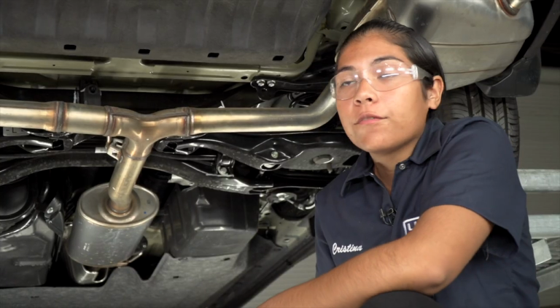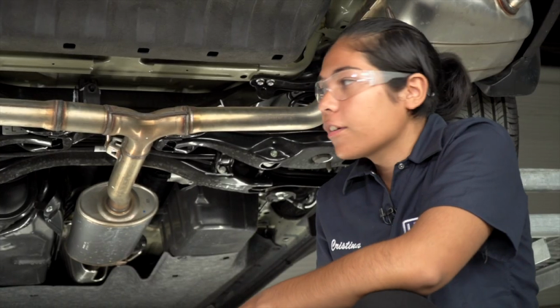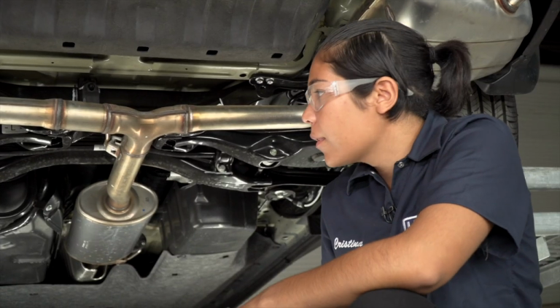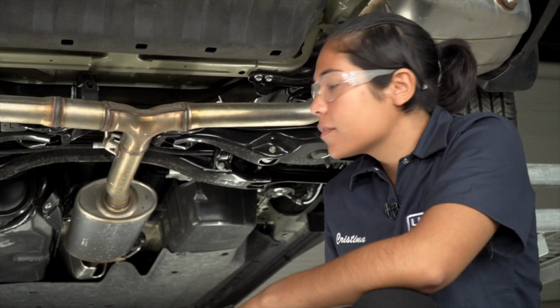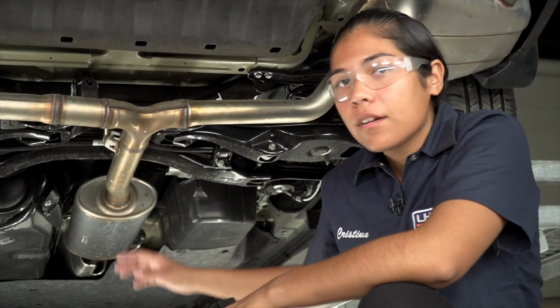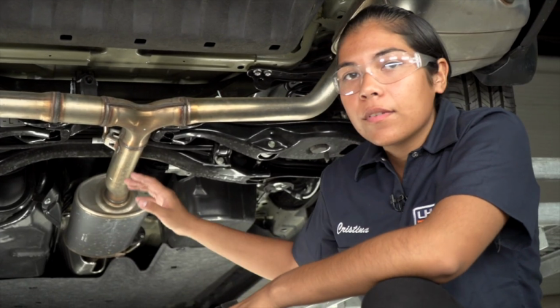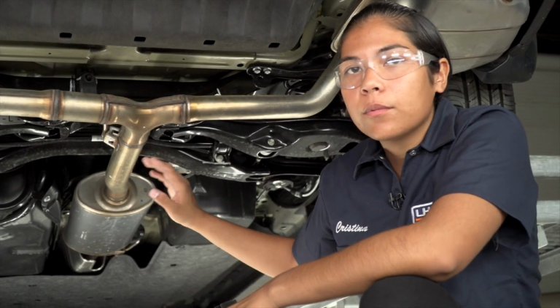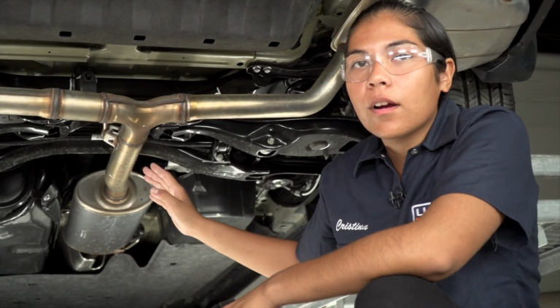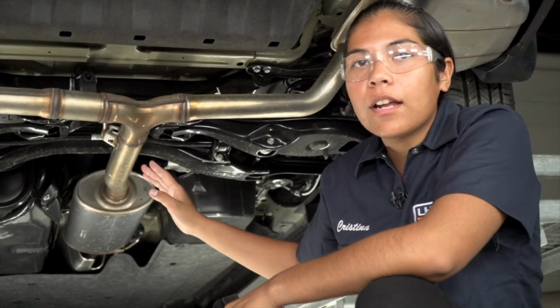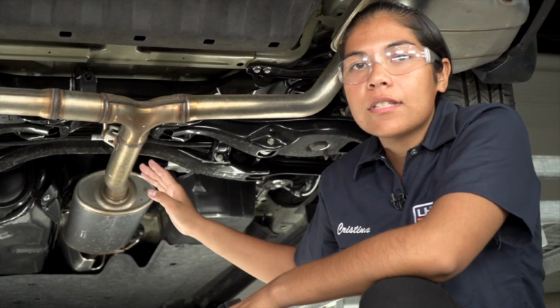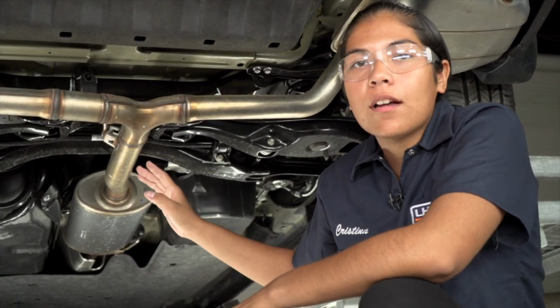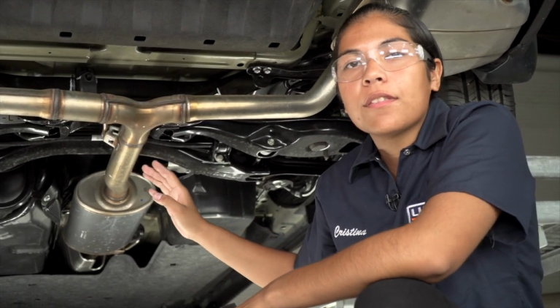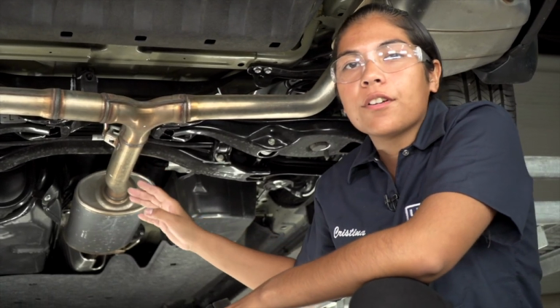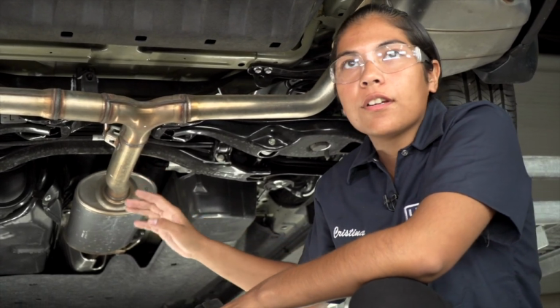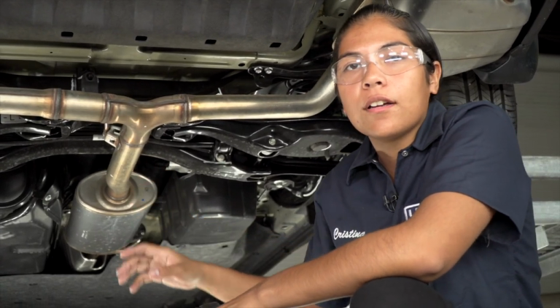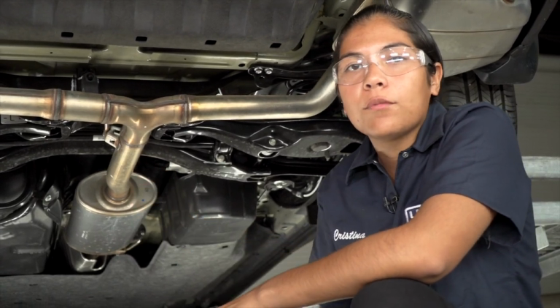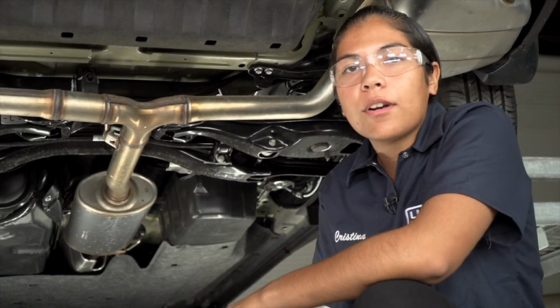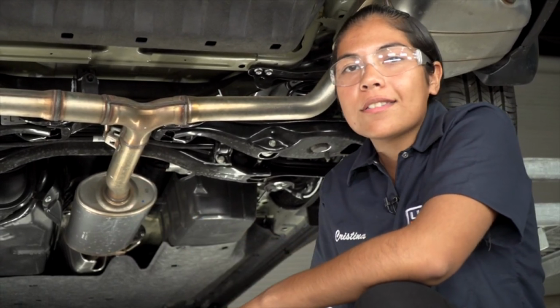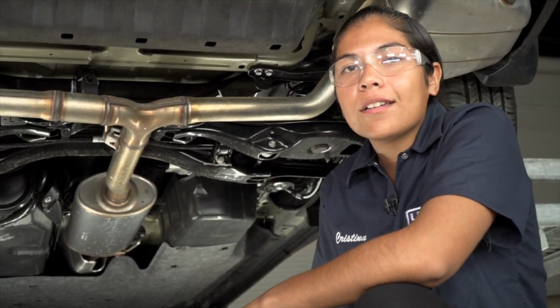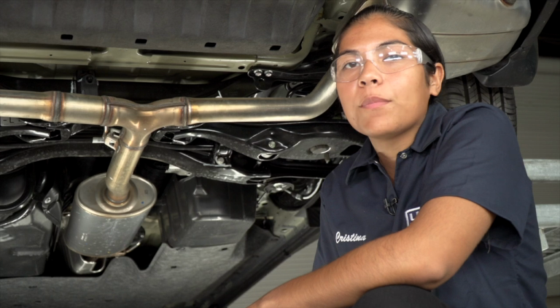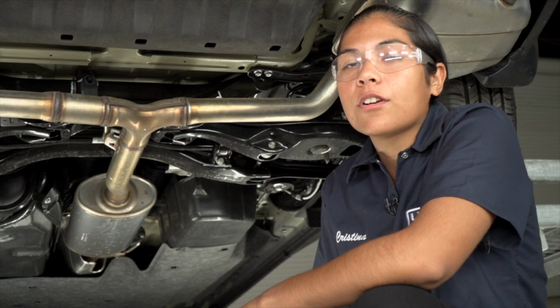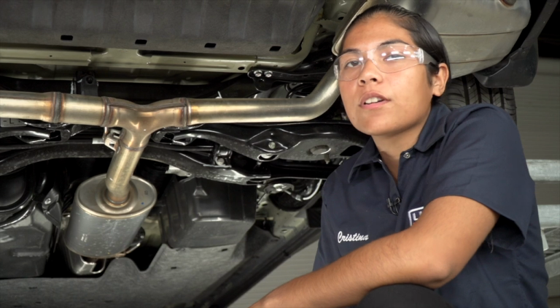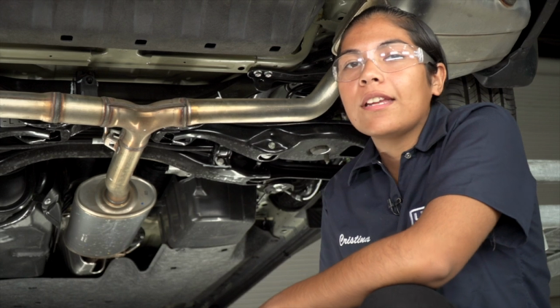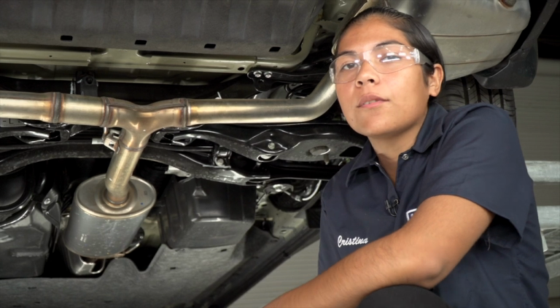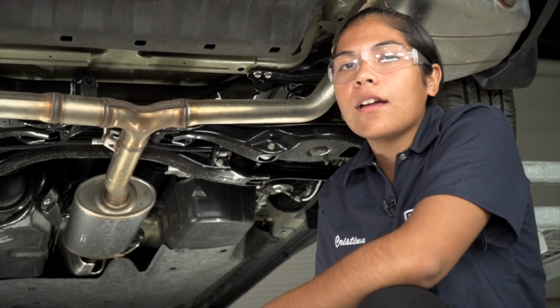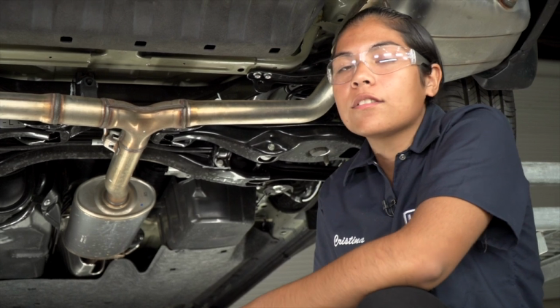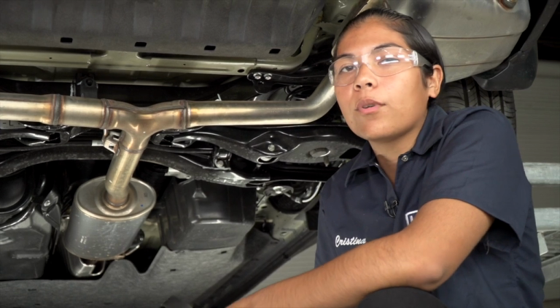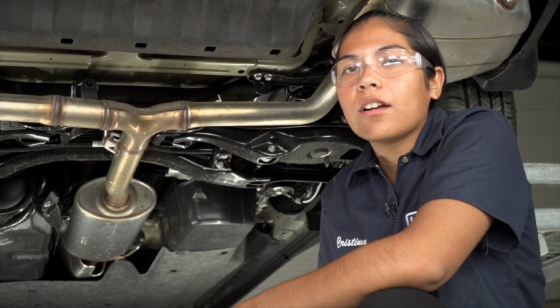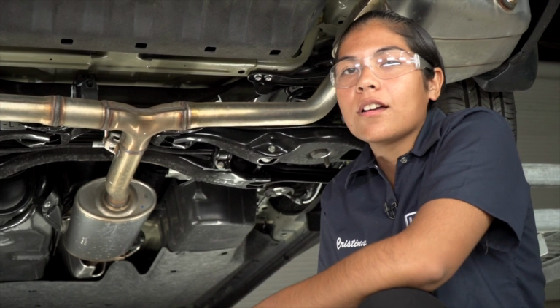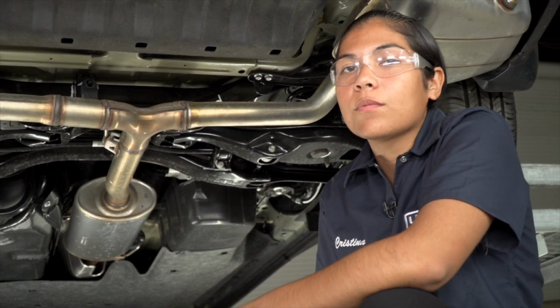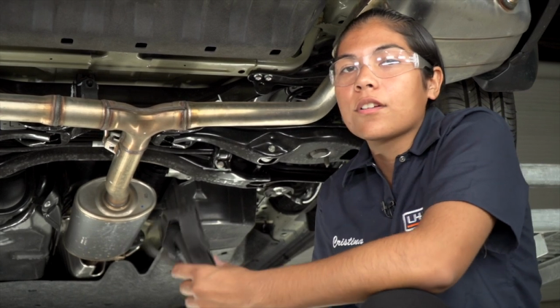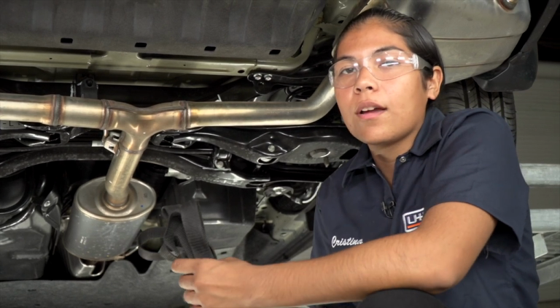Further up on the center of the vehicle, we are gonna have to take off the third rubber isolator, but first we're gonna need to support our exhaust with our strap.